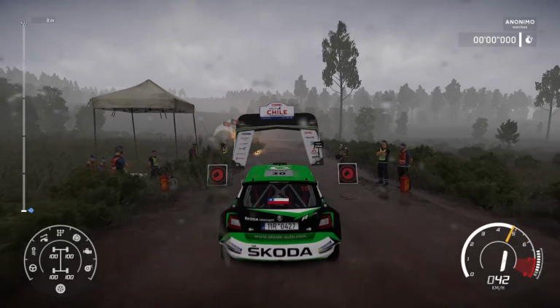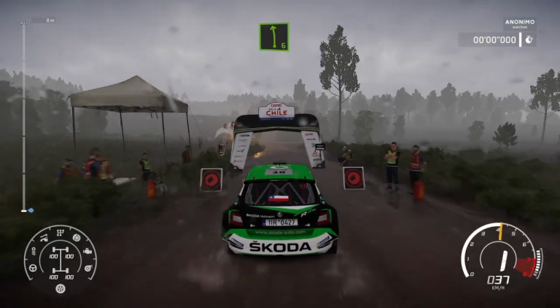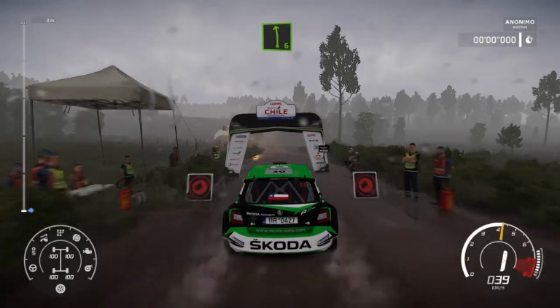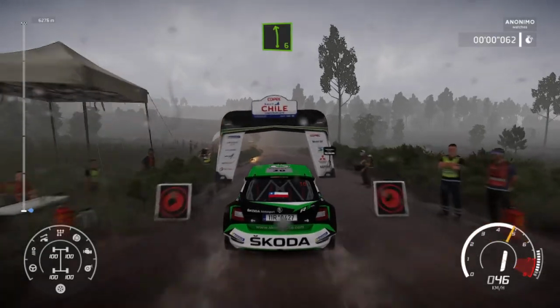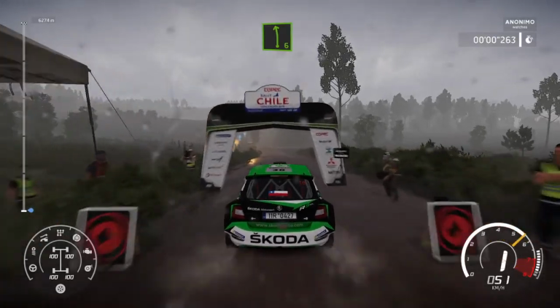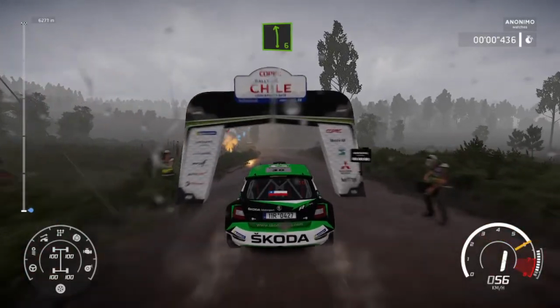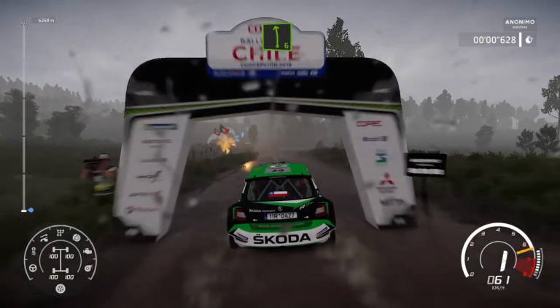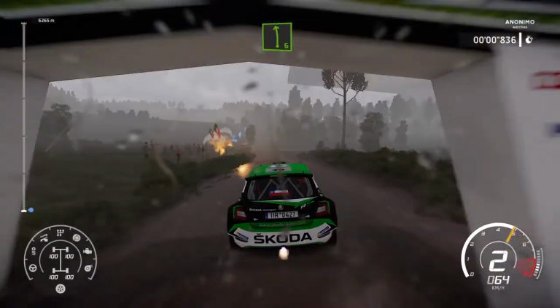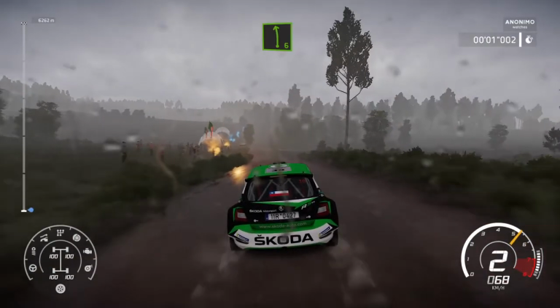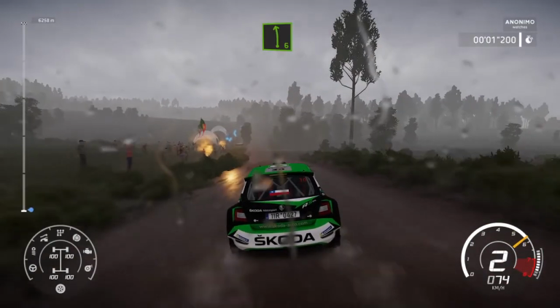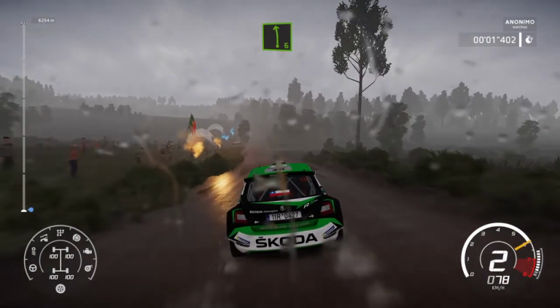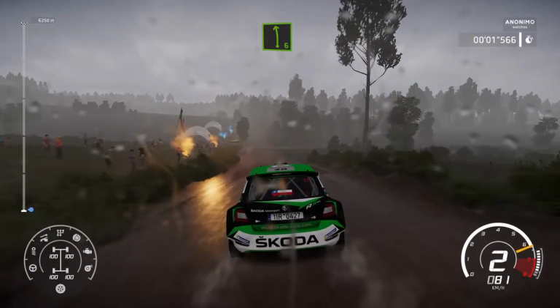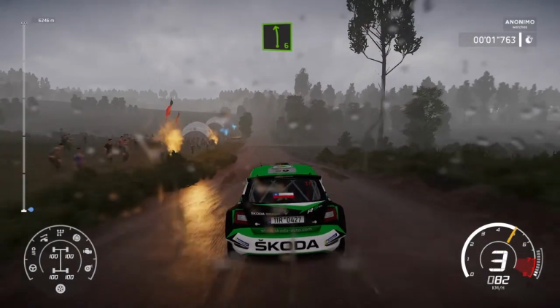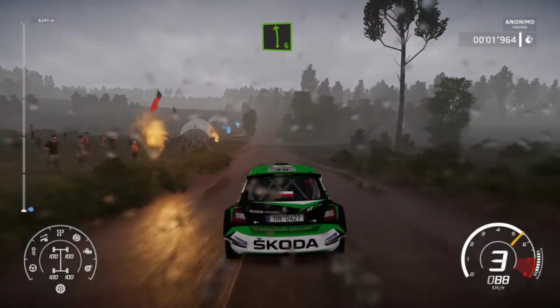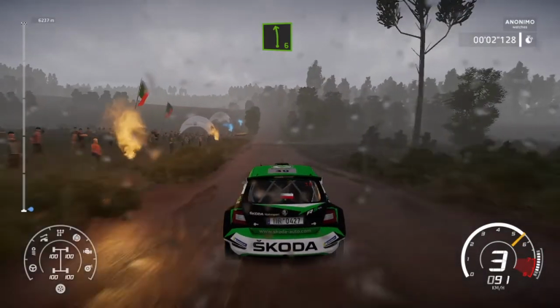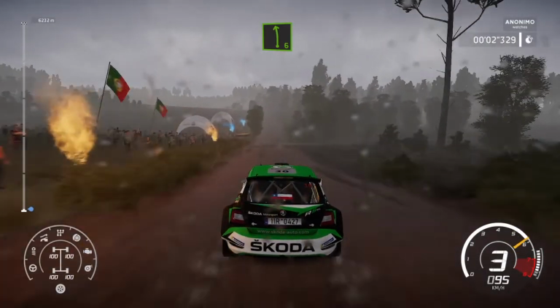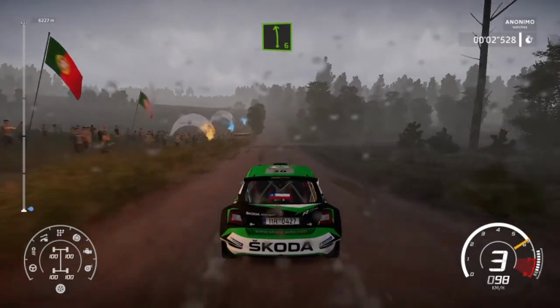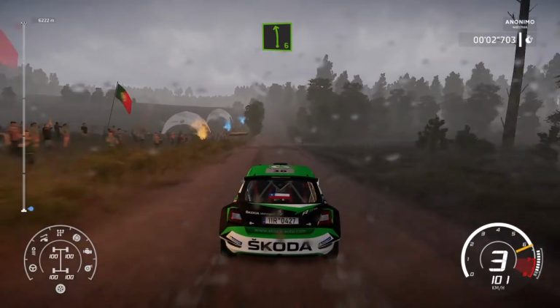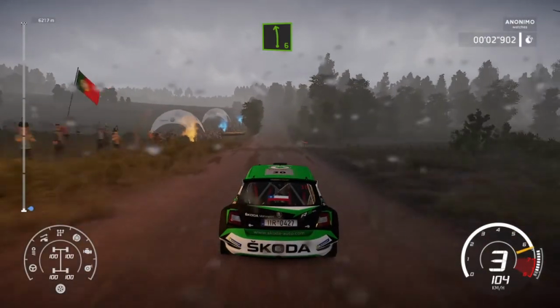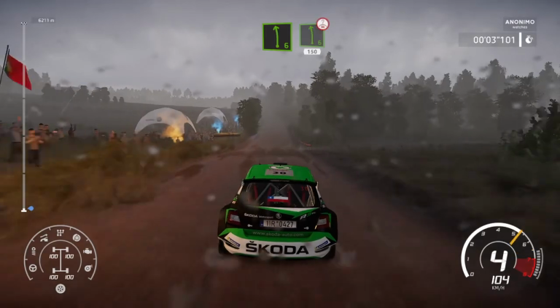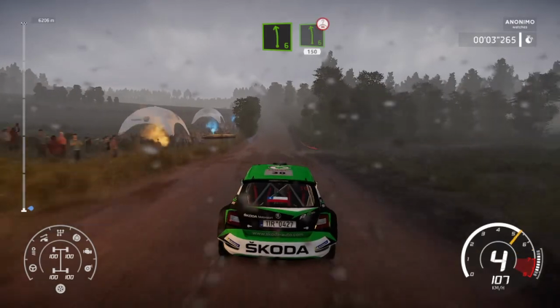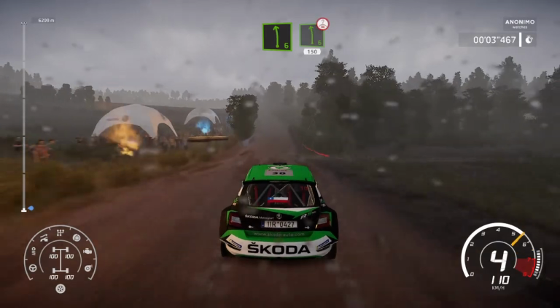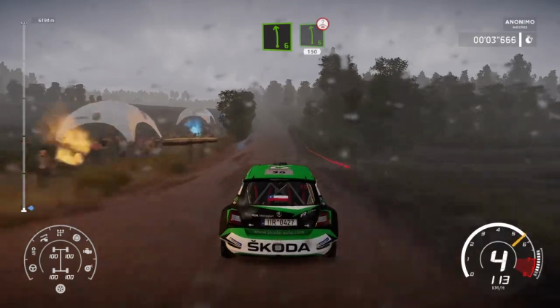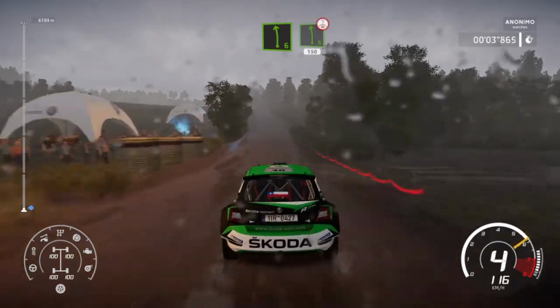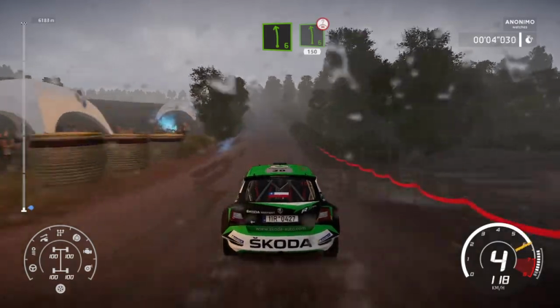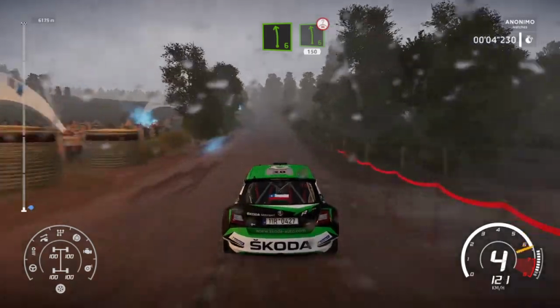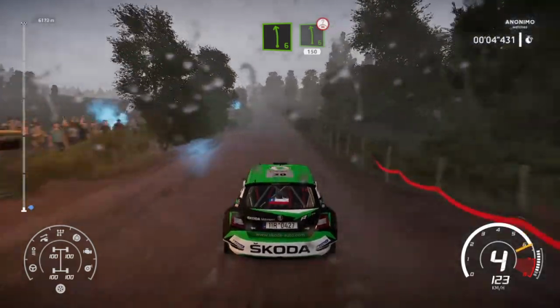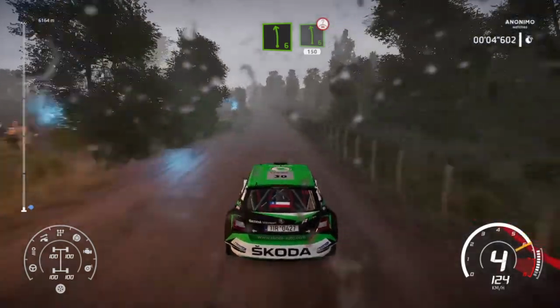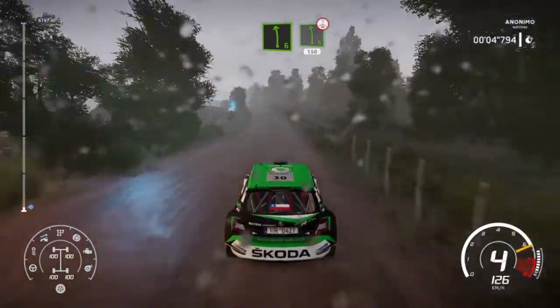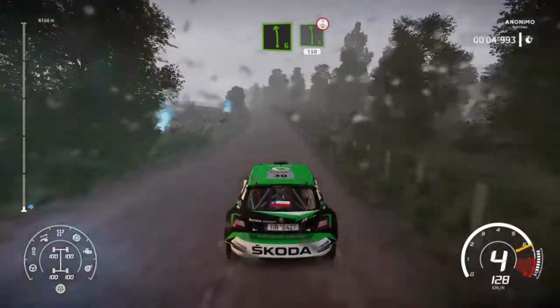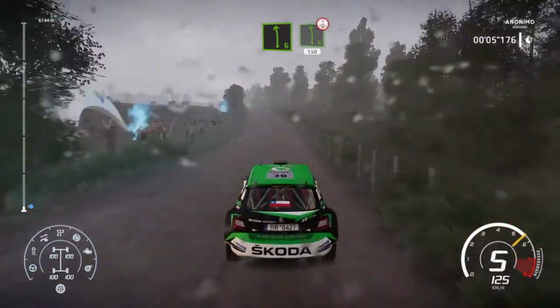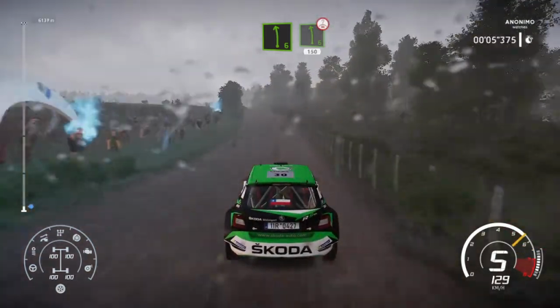100, left 6, over crest, 150, bumpy. Left 6, over crest, 150, bumpy.